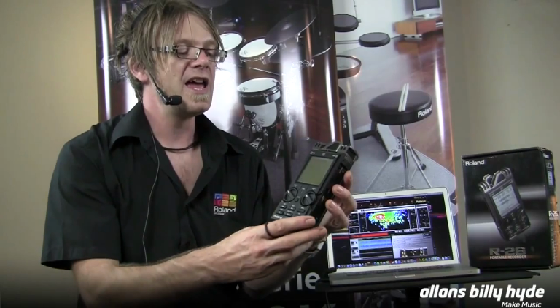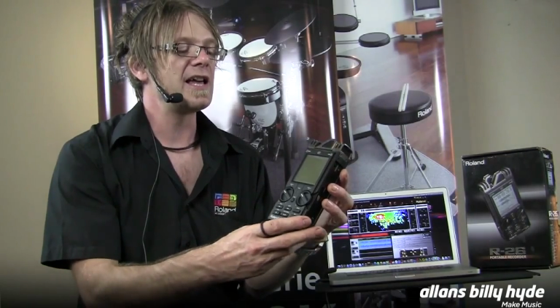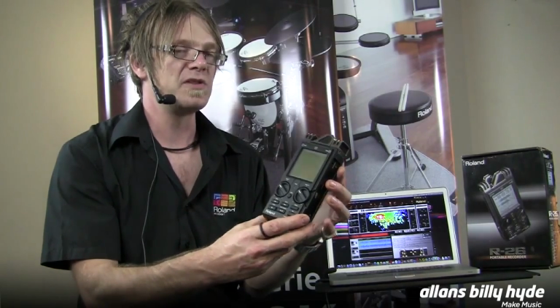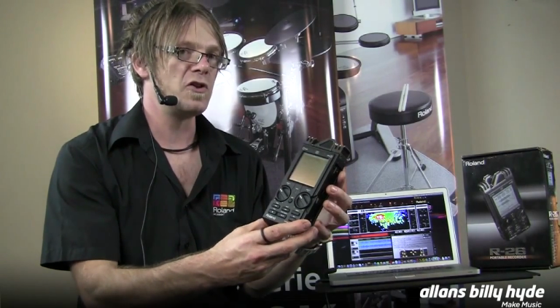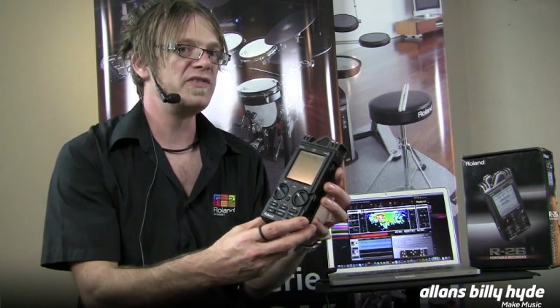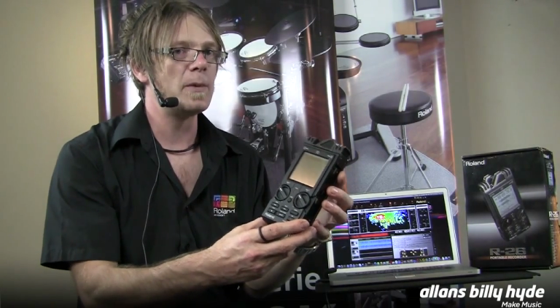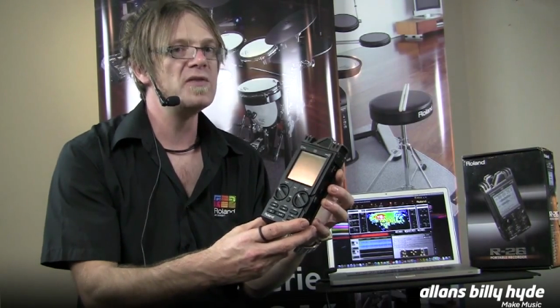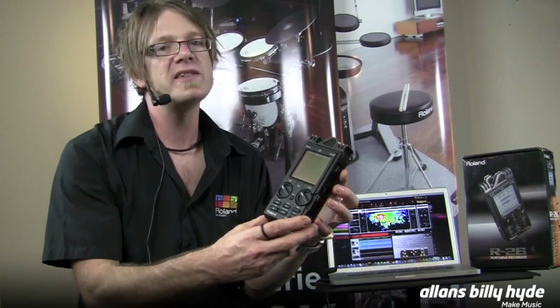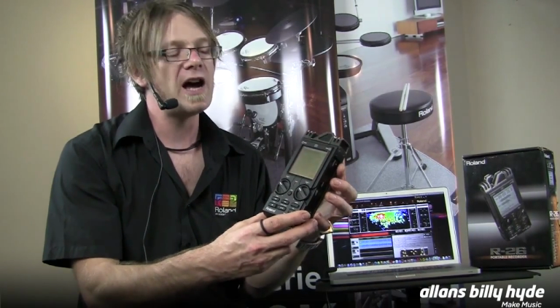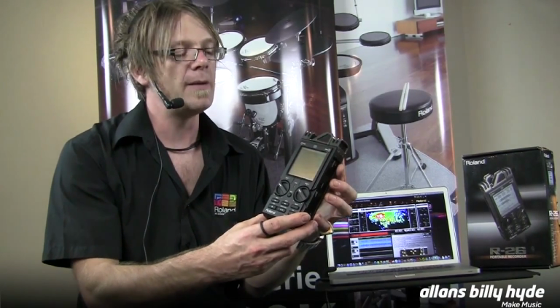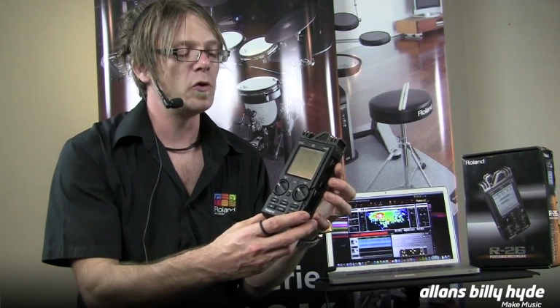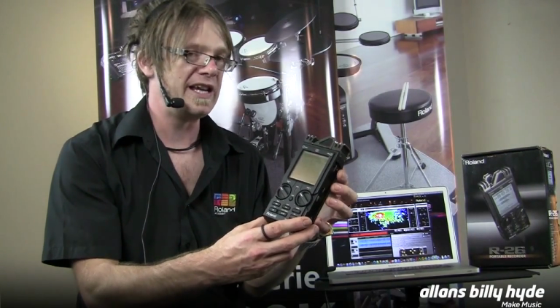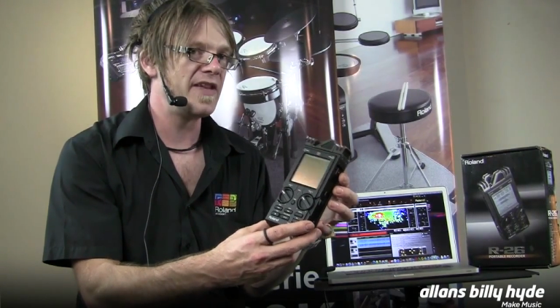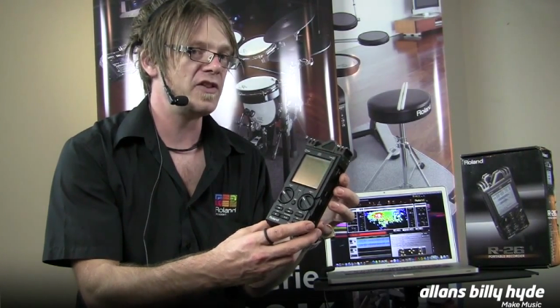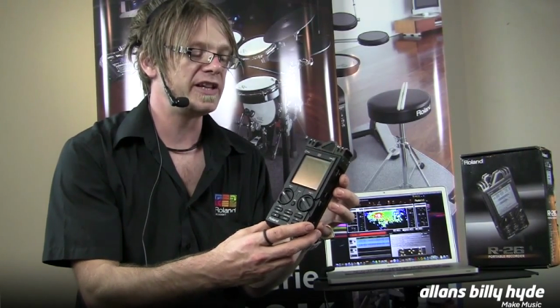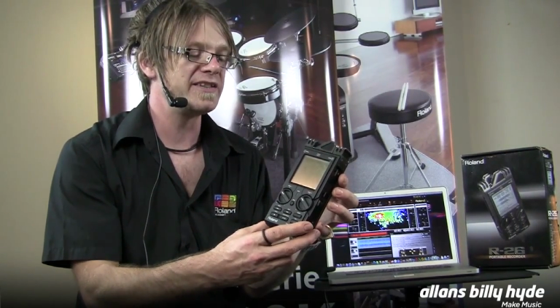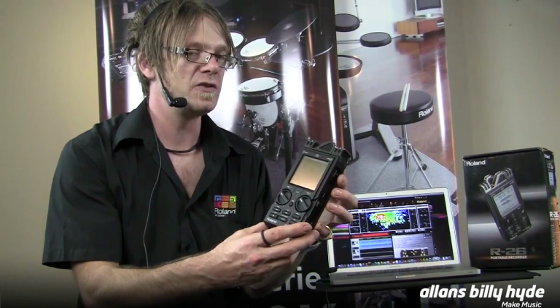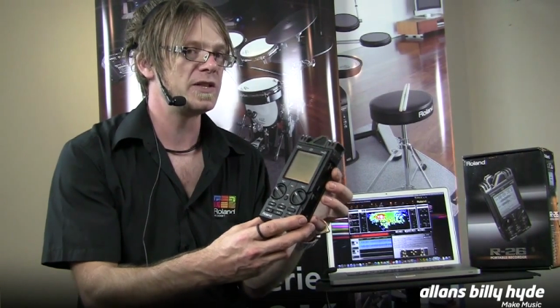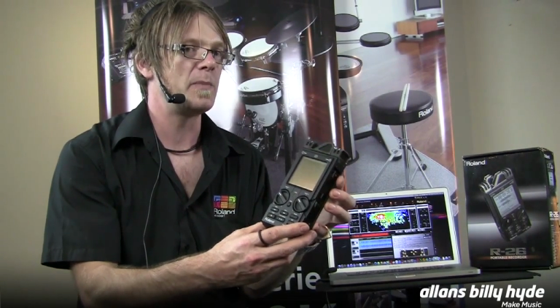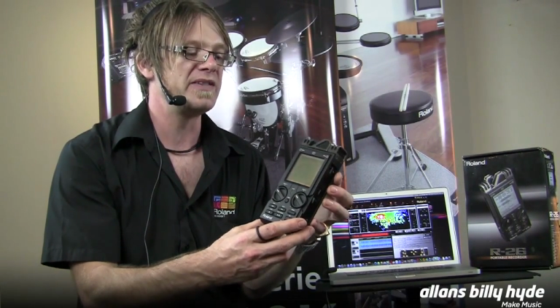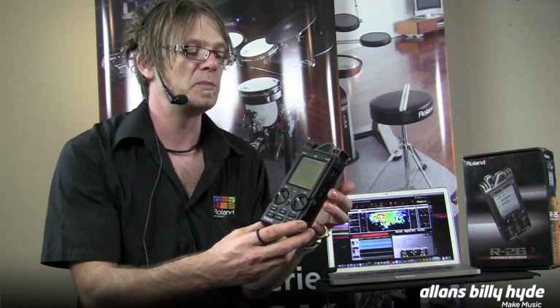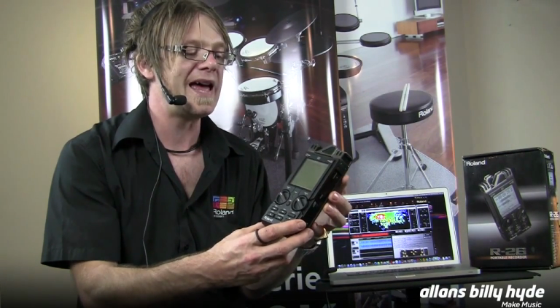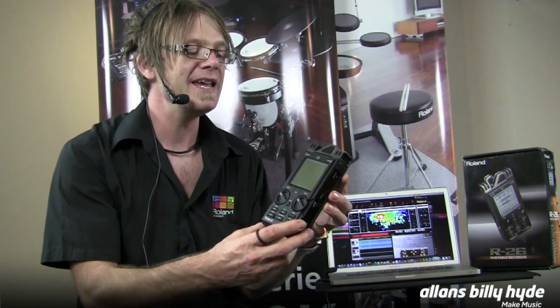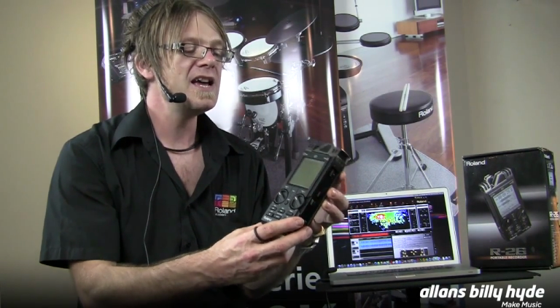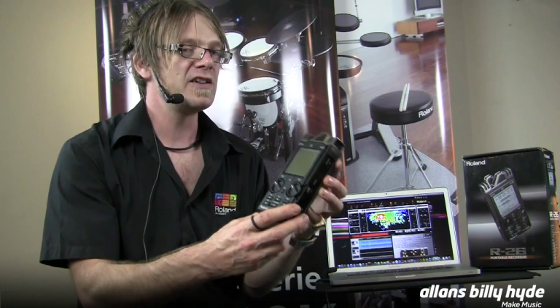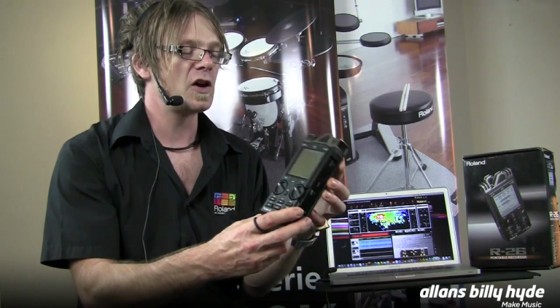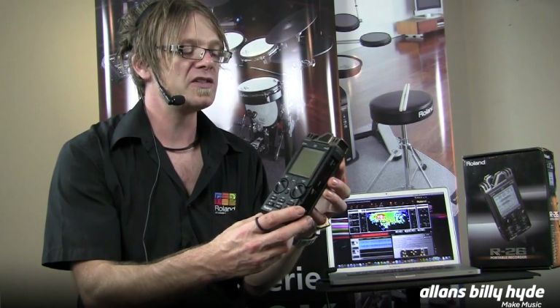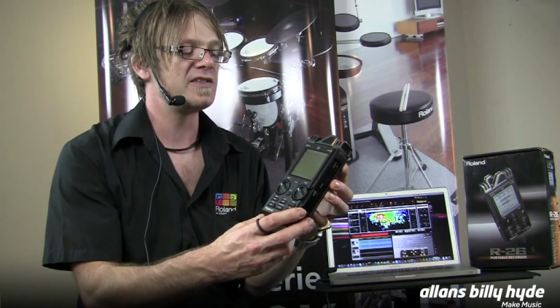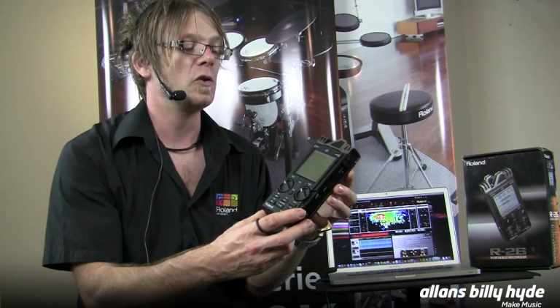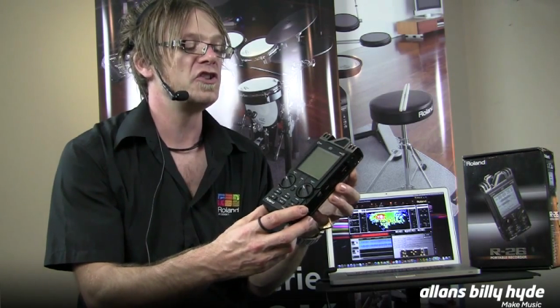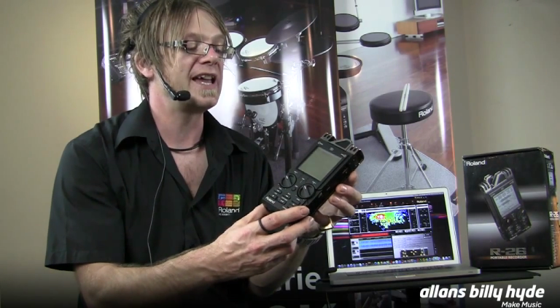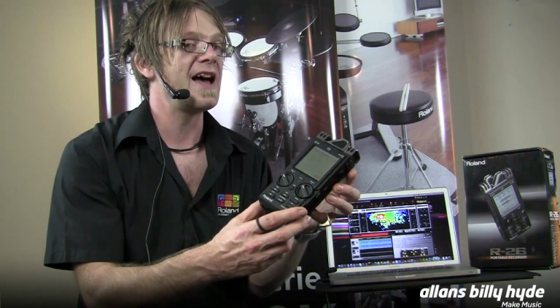It comes loaded with demos already in there that you can listen to just by pressing play. So go into the store and check it out.